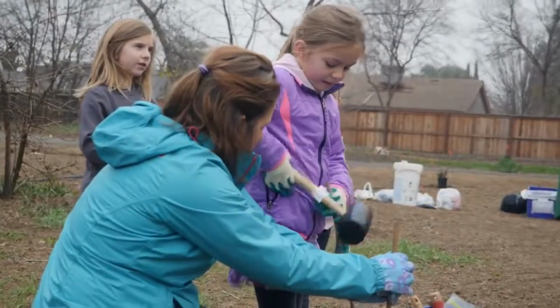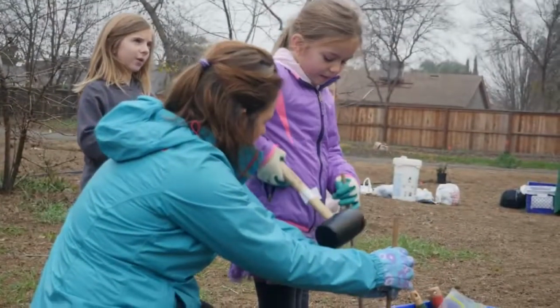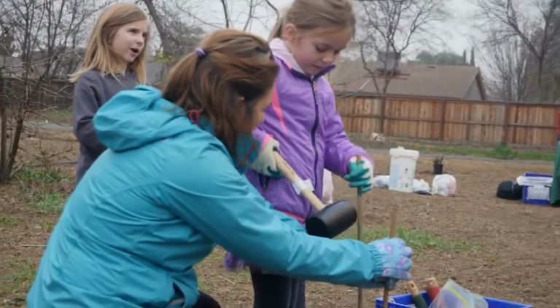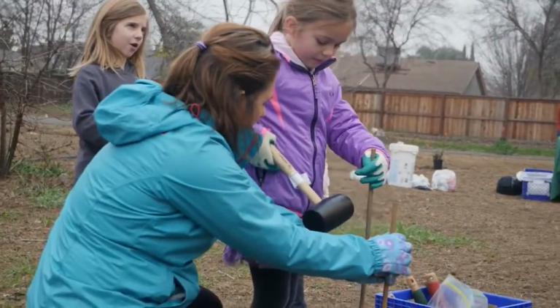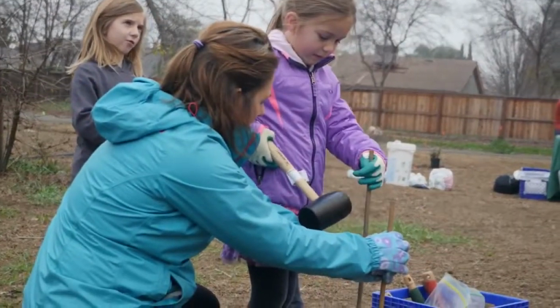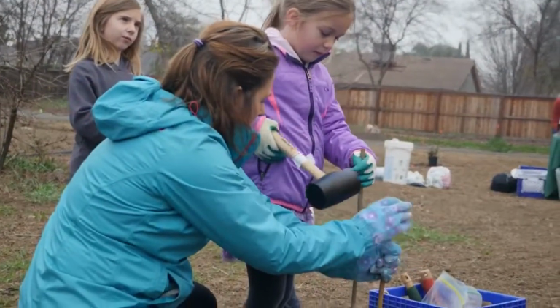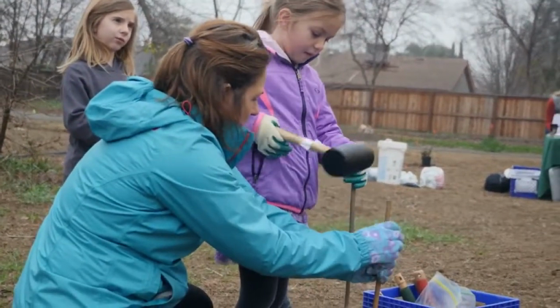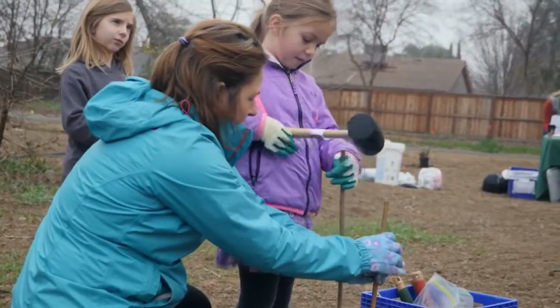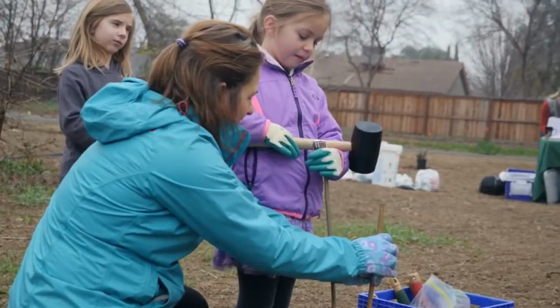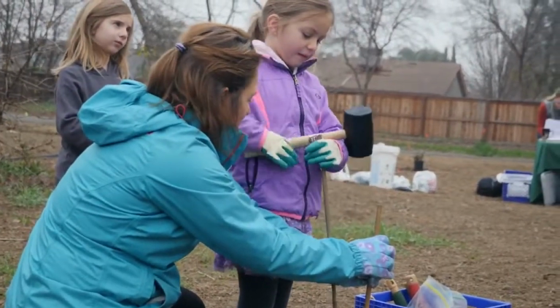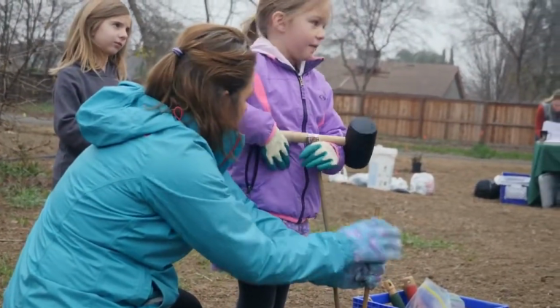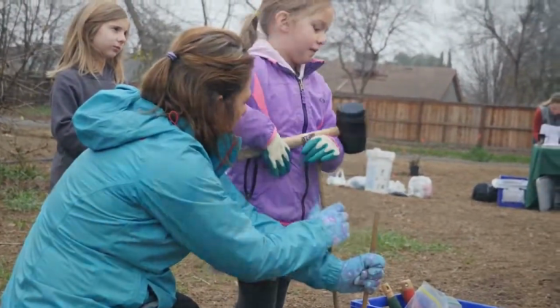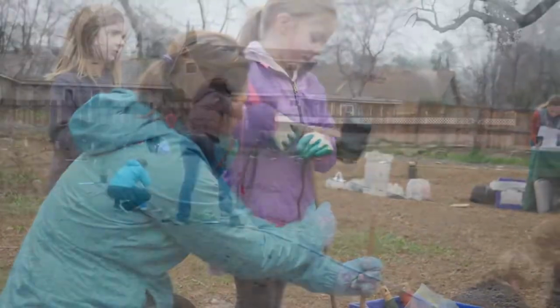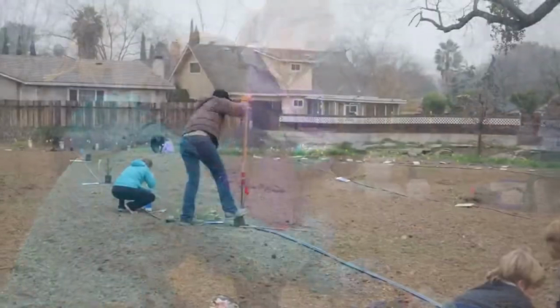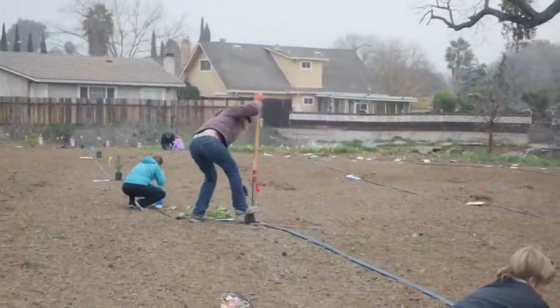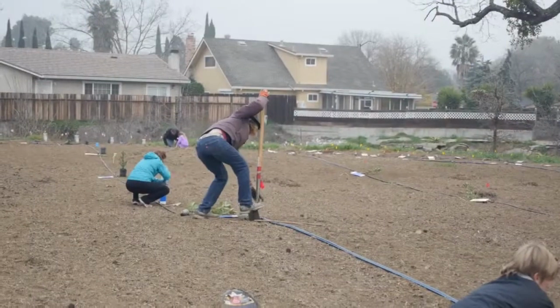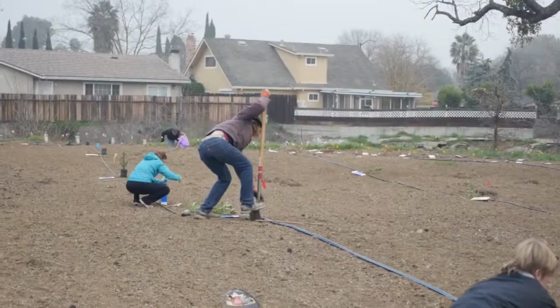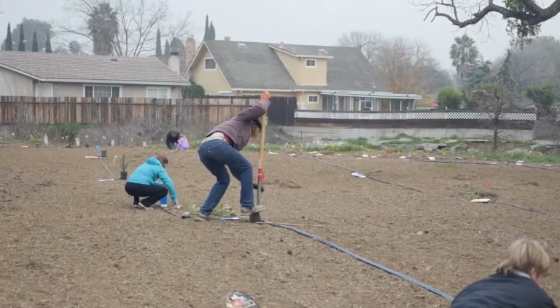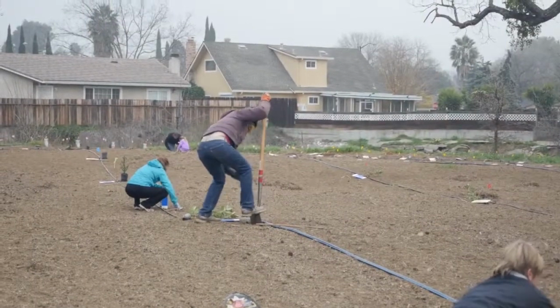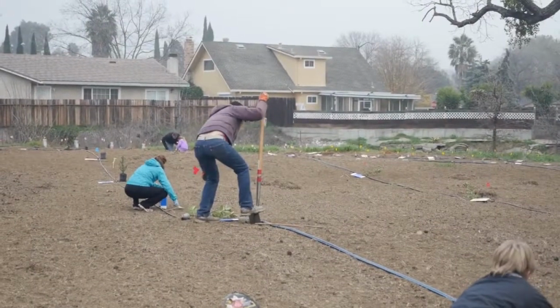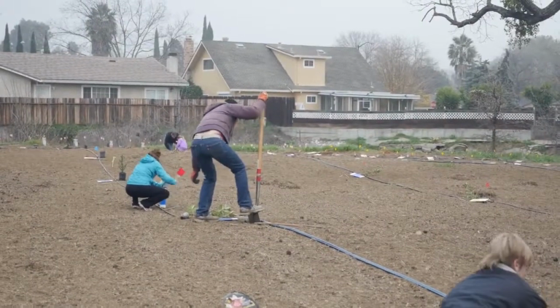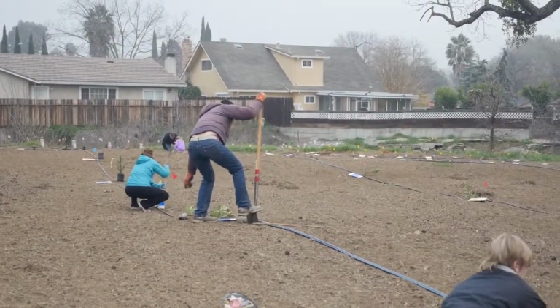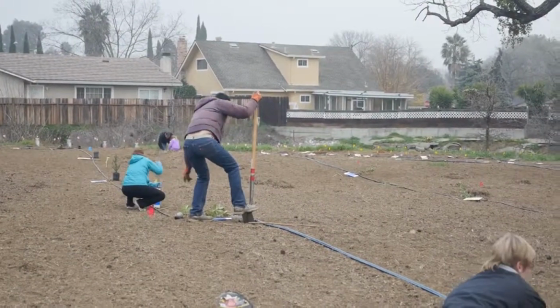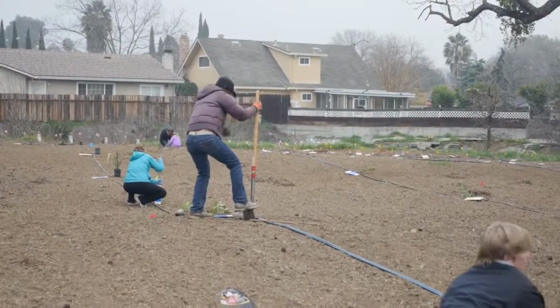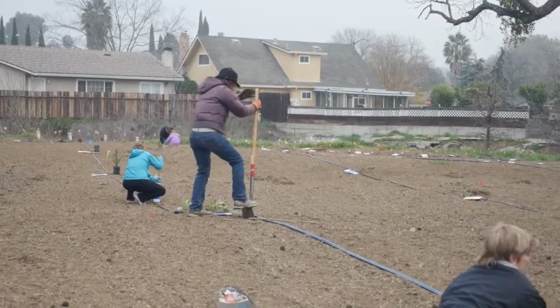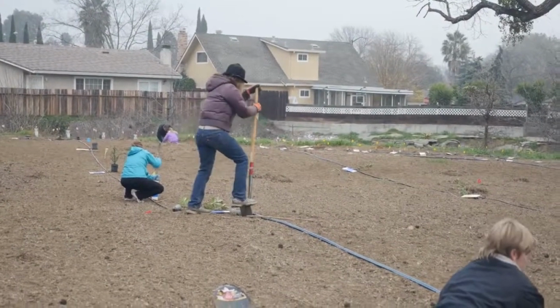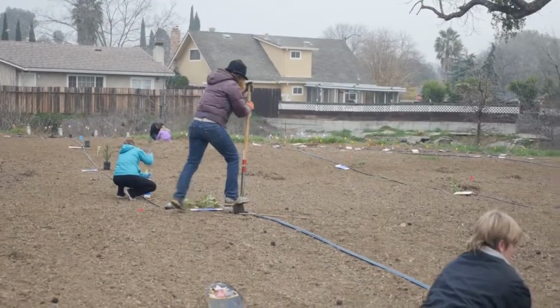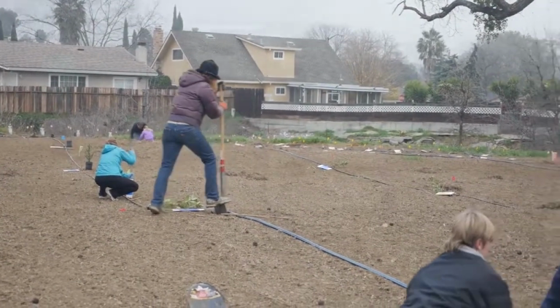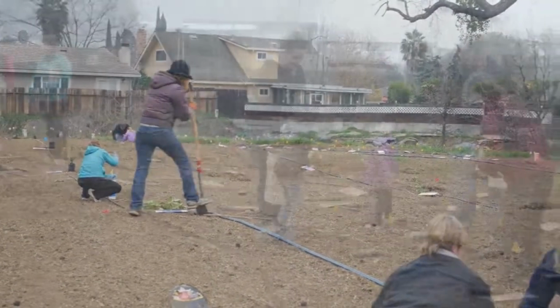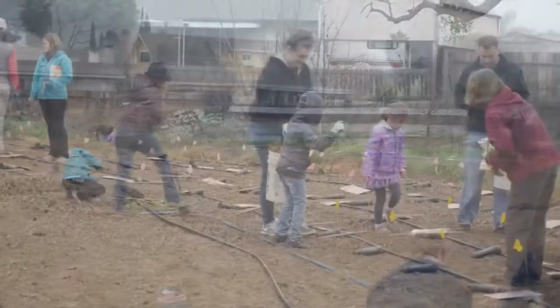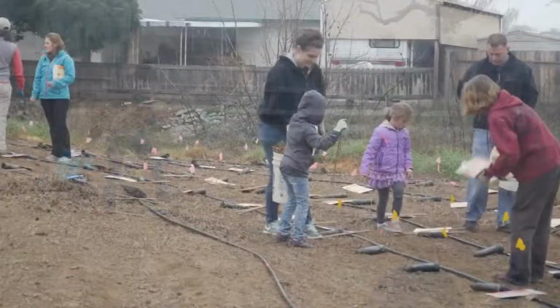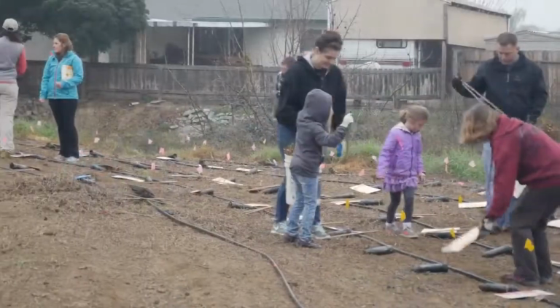We've come back in with about 30 species of native trees and shrubs, and we're having a planting day today where we'll be planting those trees and shrubs.